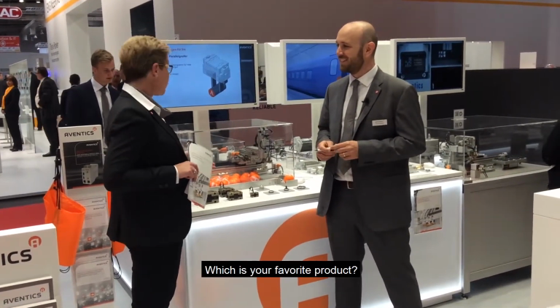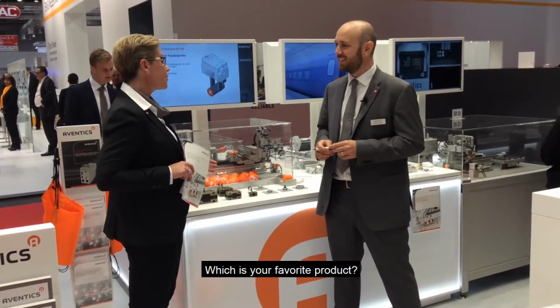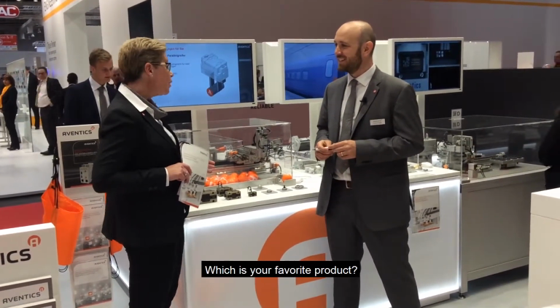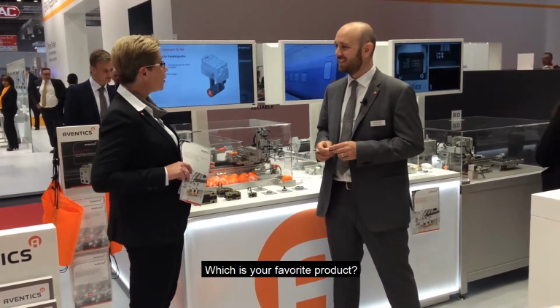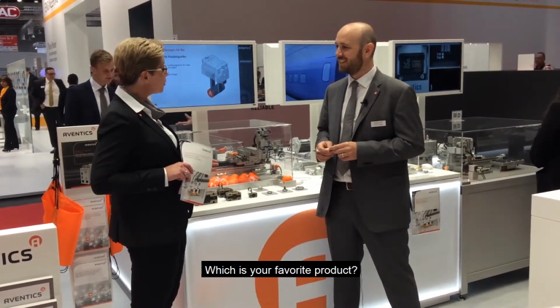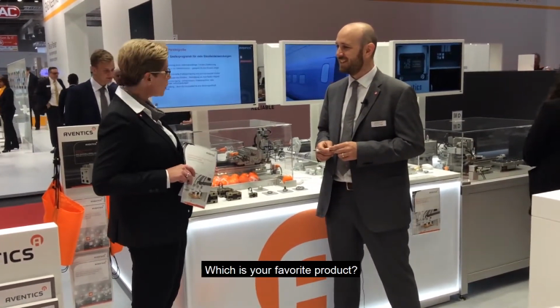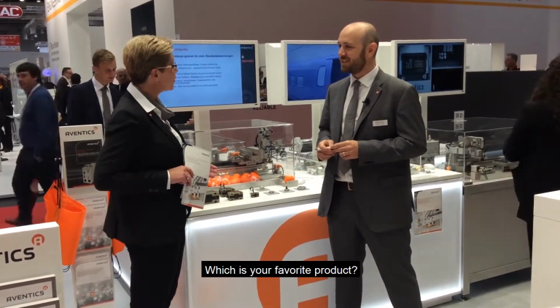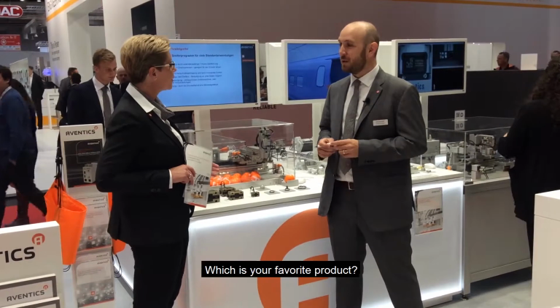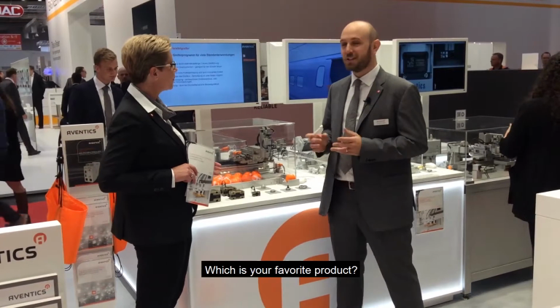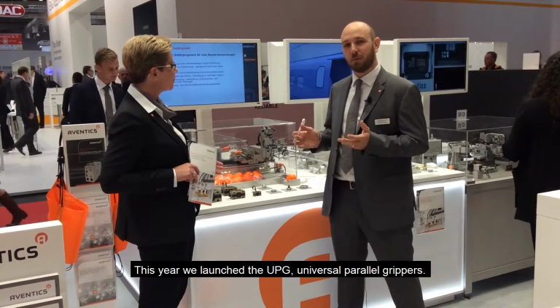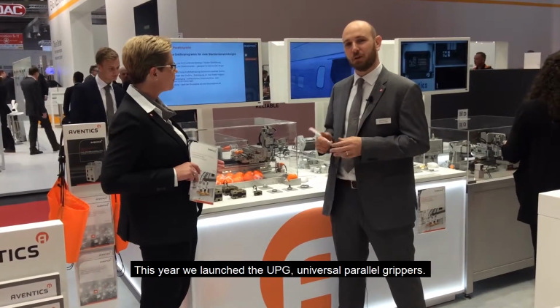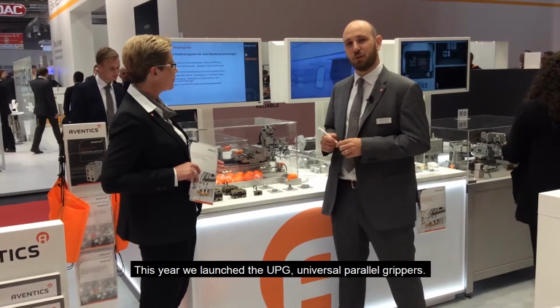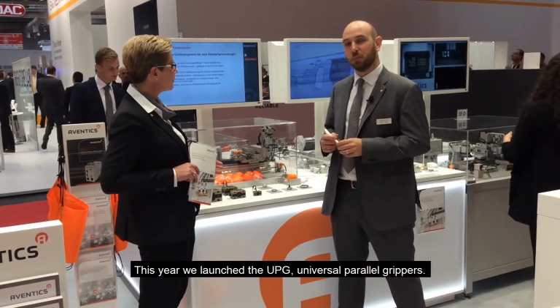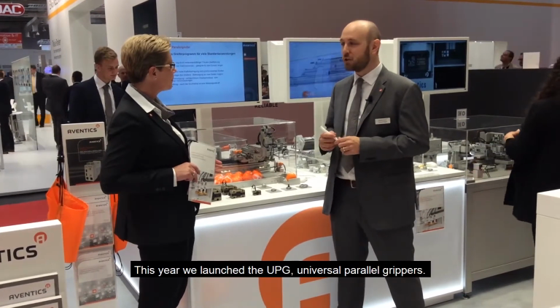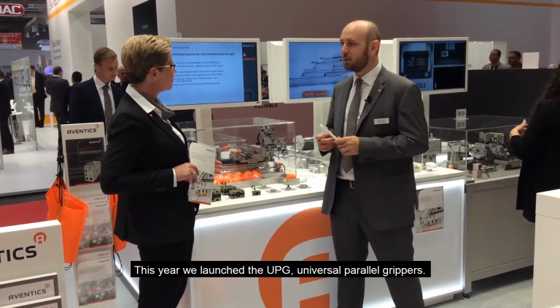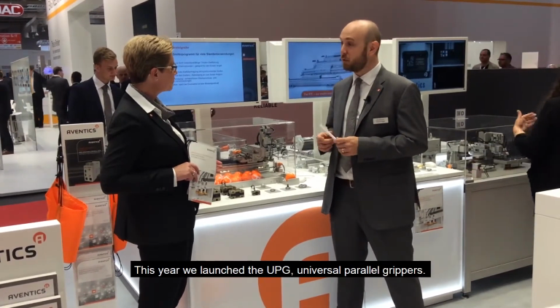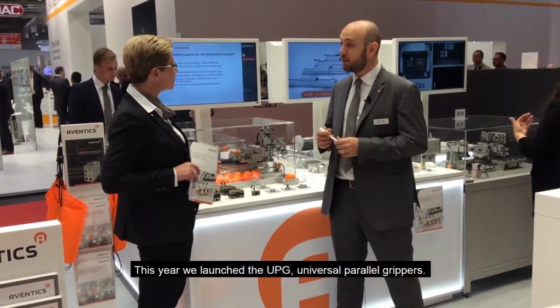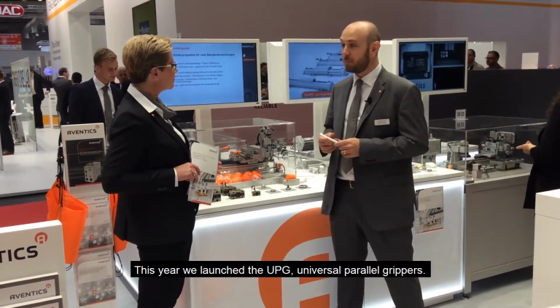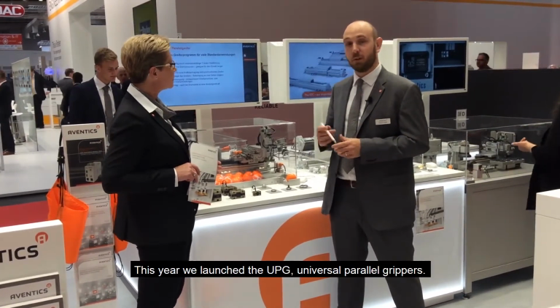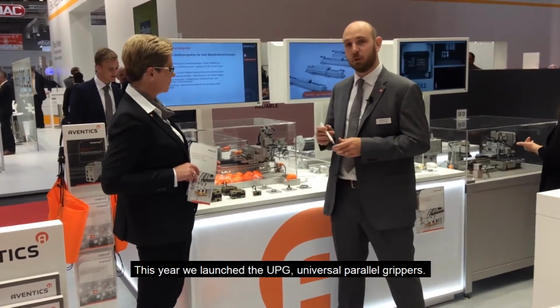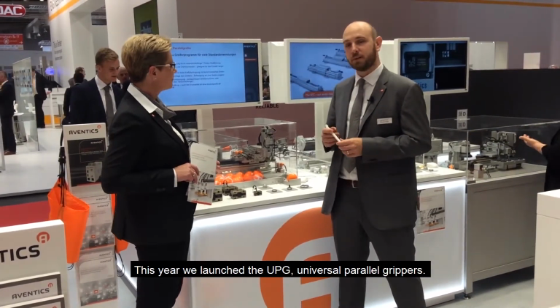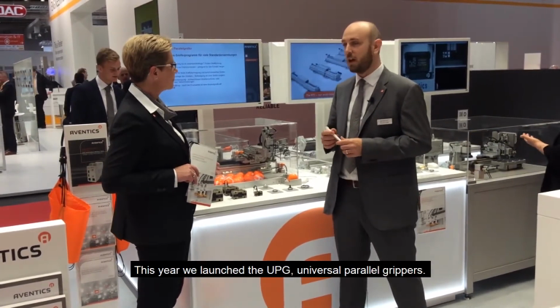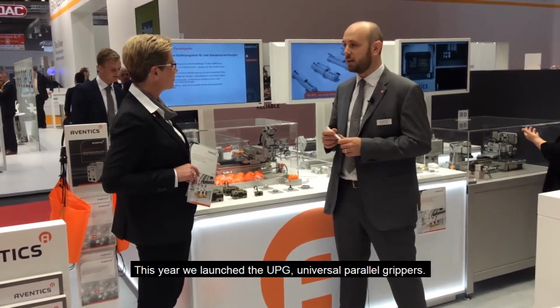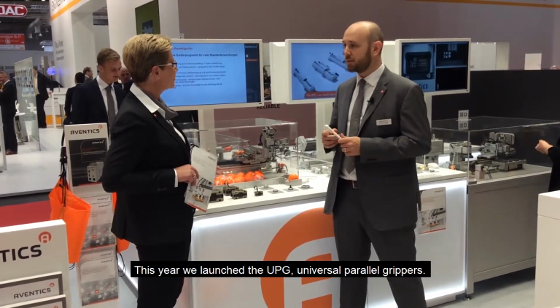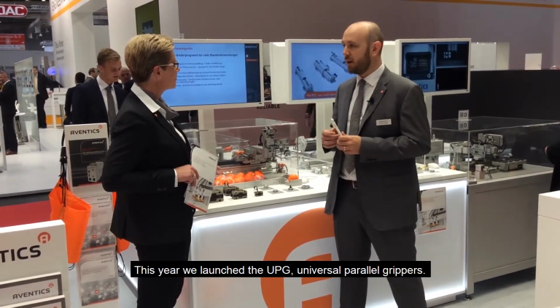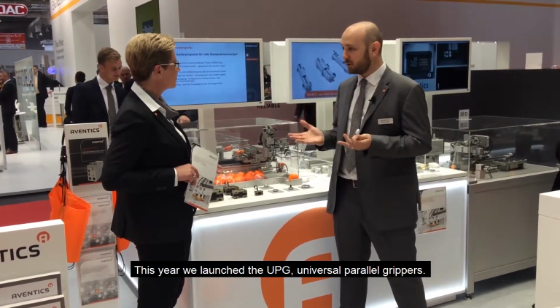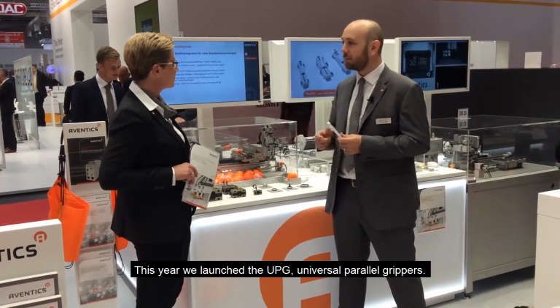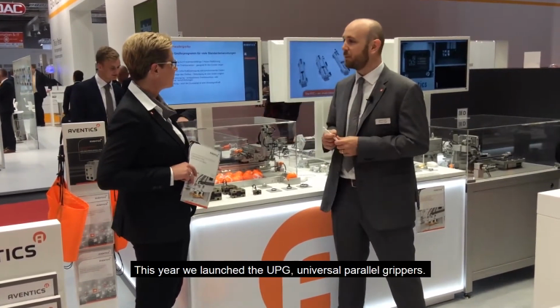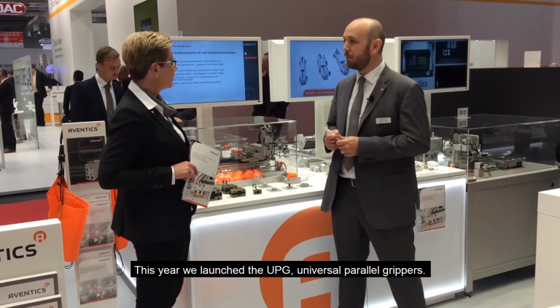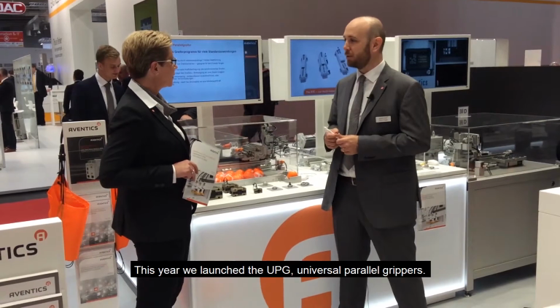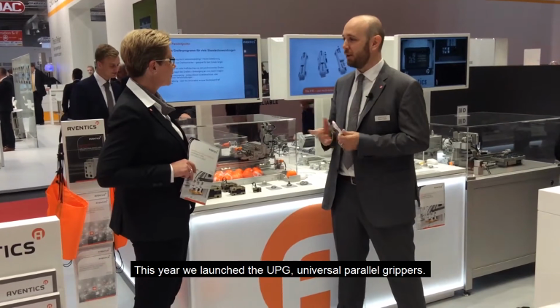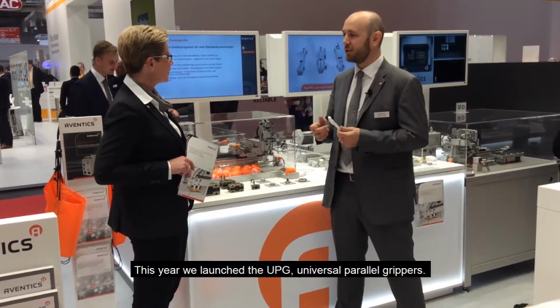Which is your favorite product? So this year we launched the UPG, Universal Apparel Grippers, and we are happy to launch it.